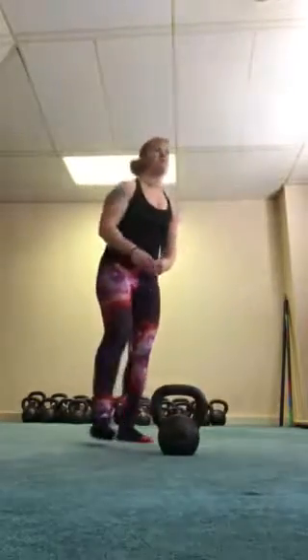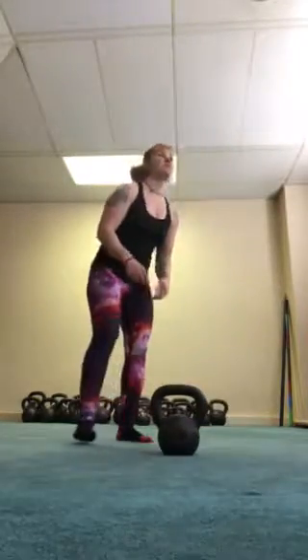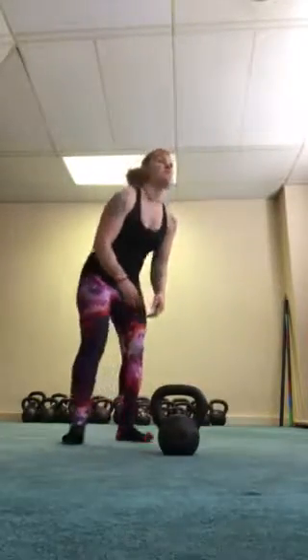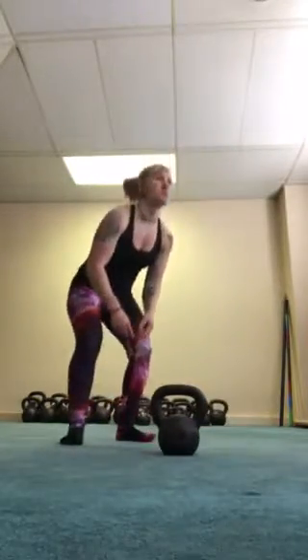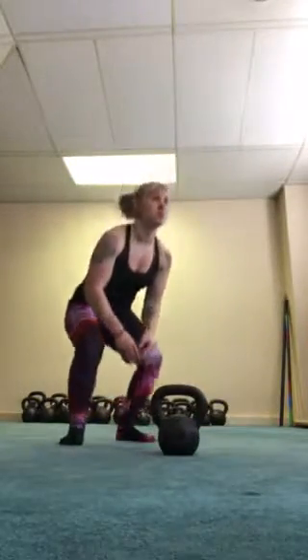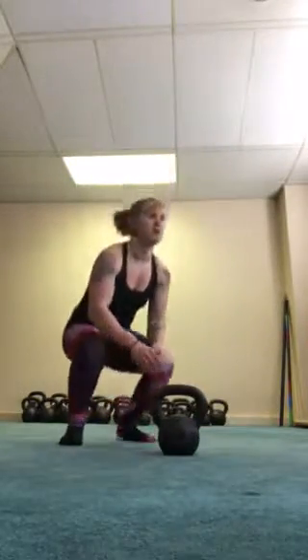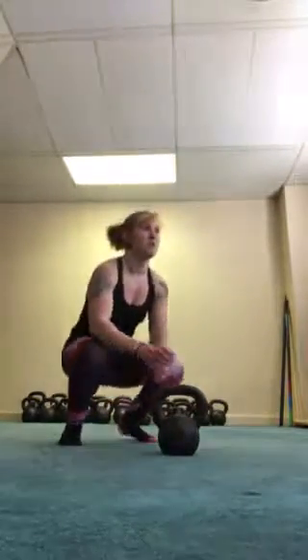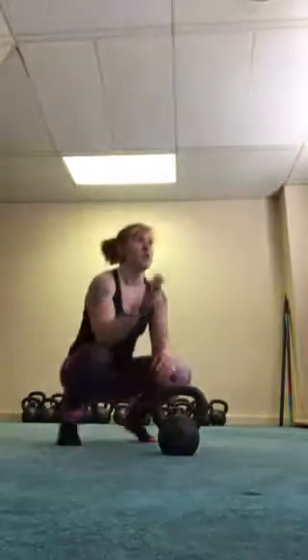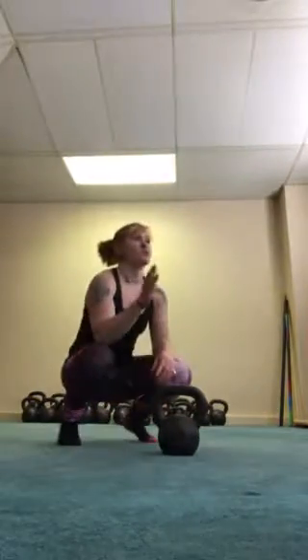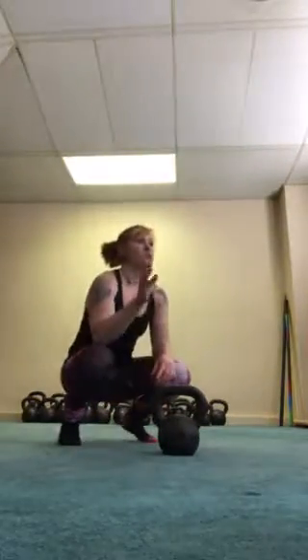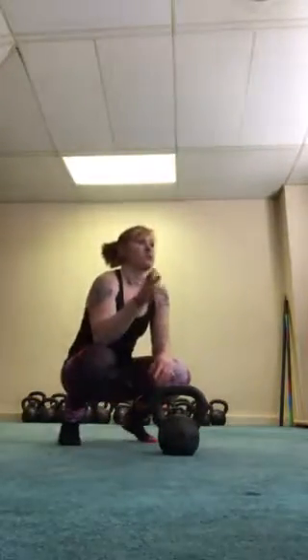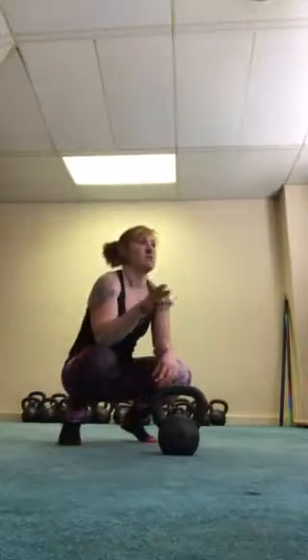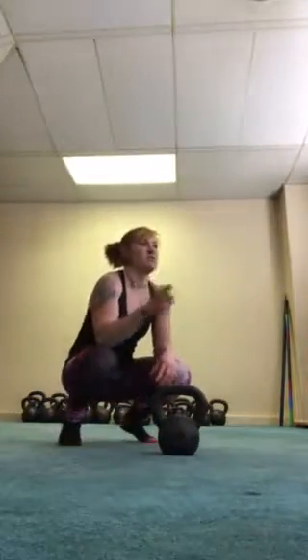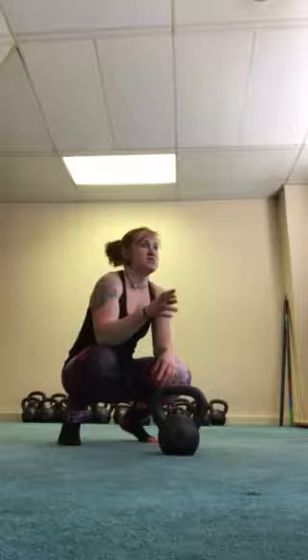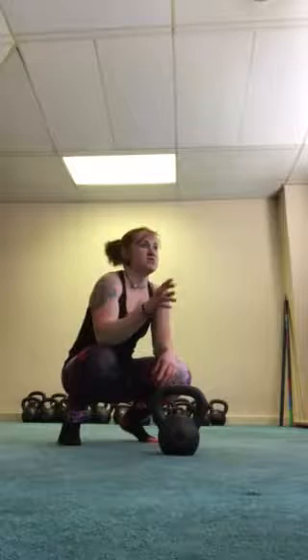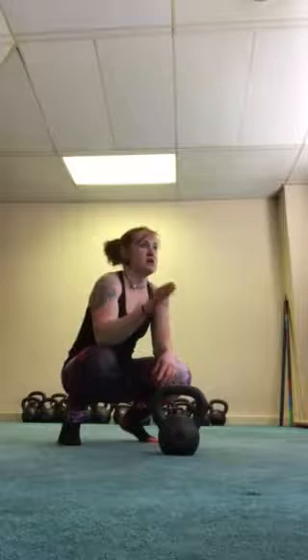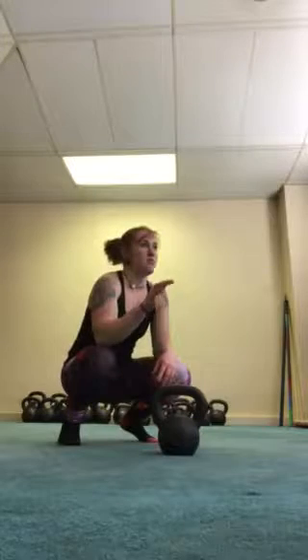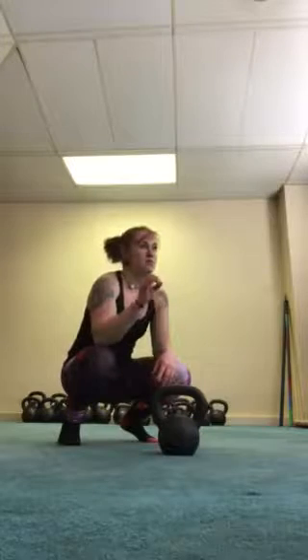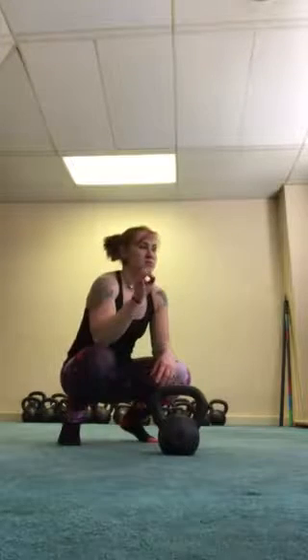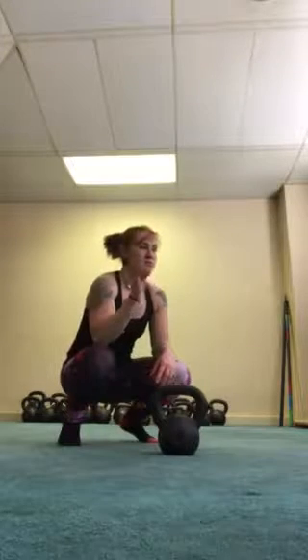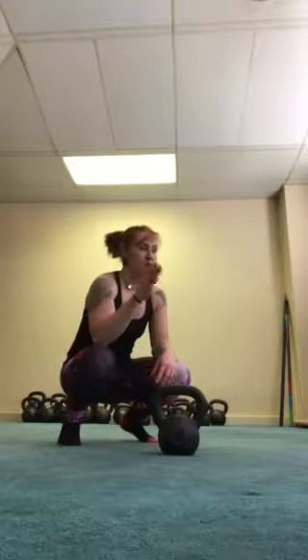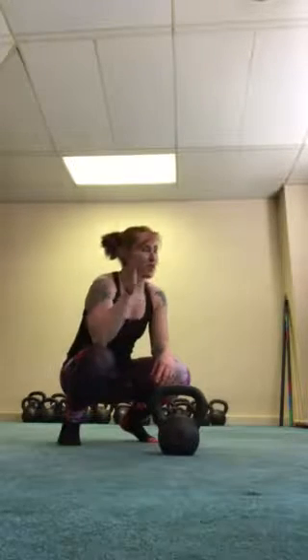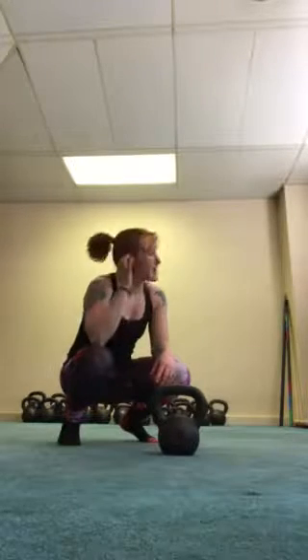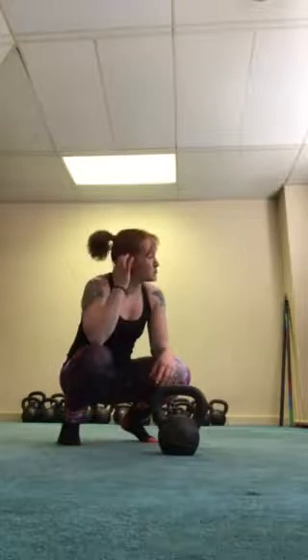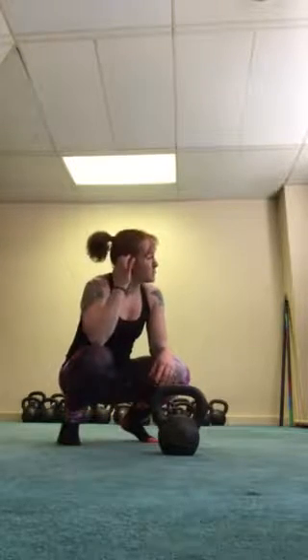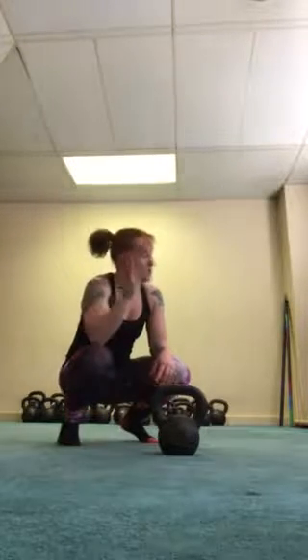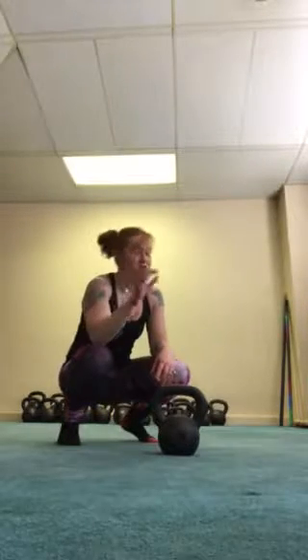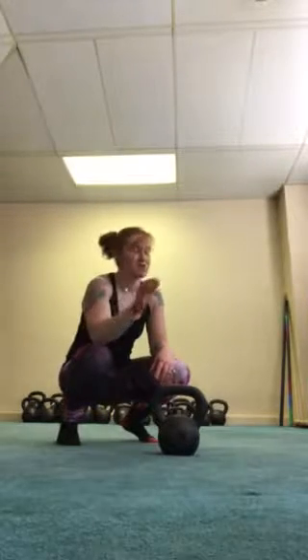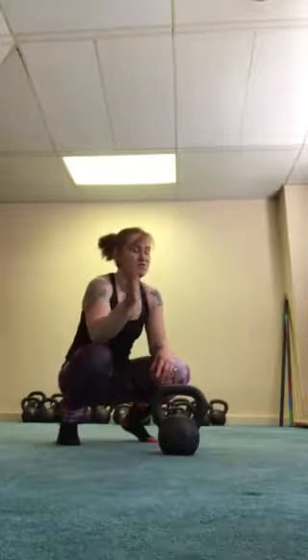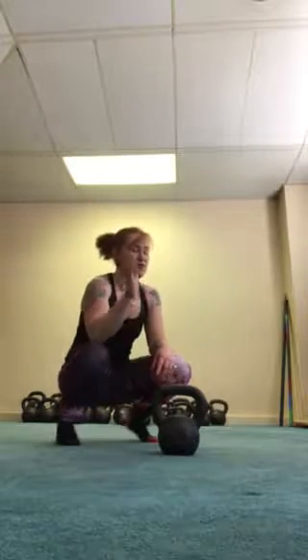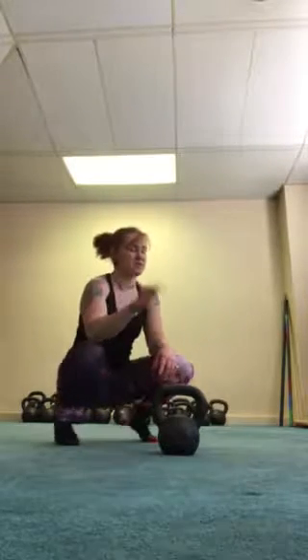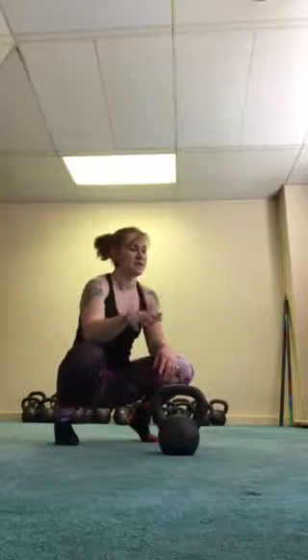You guys on the program will start with three repetitions on that, working up to five repetitions for five sets.